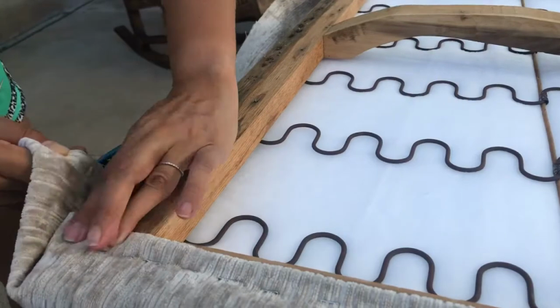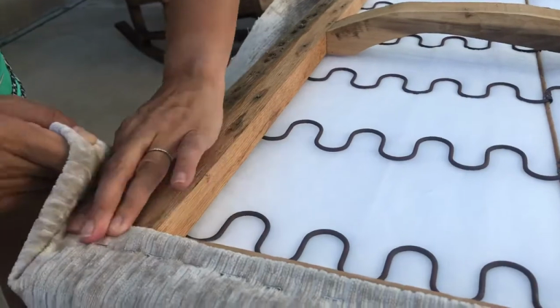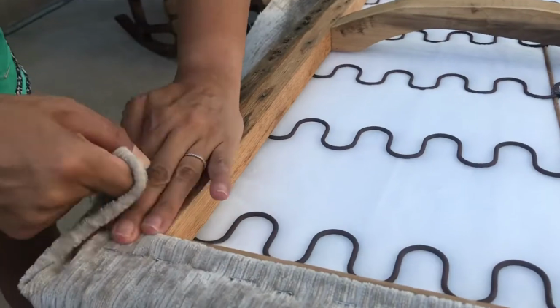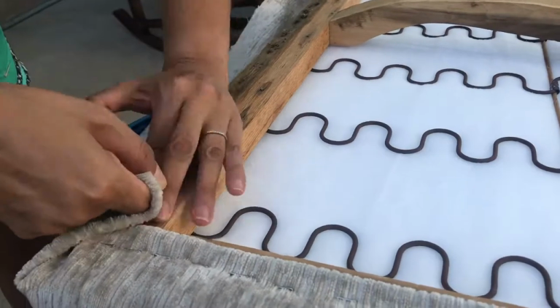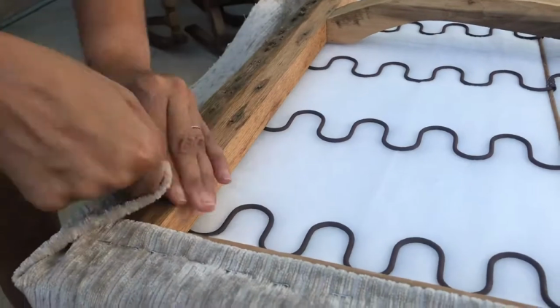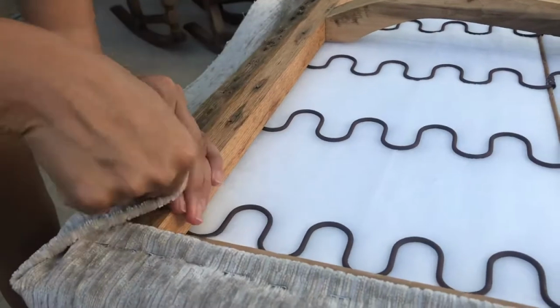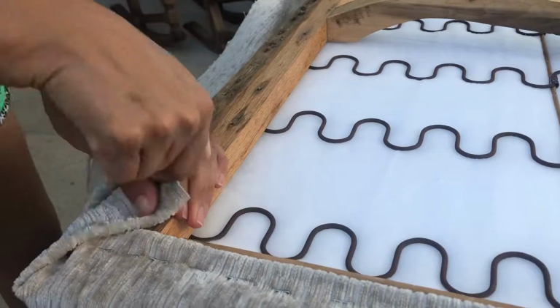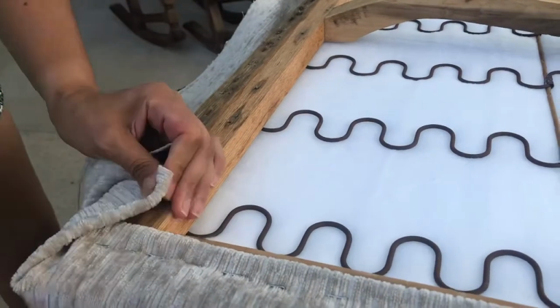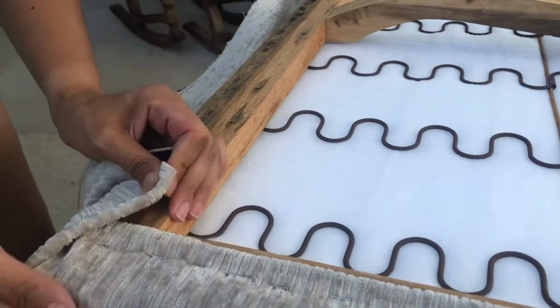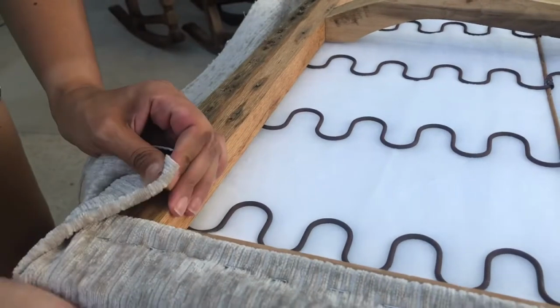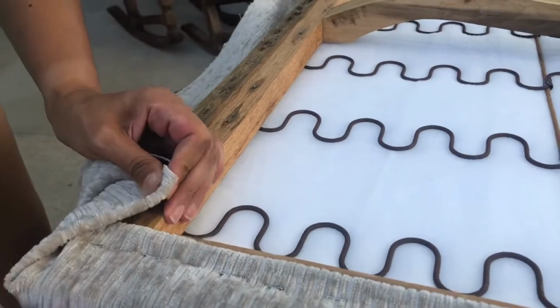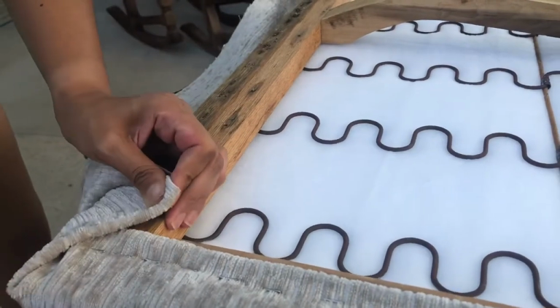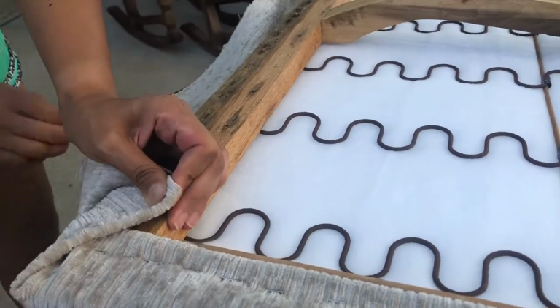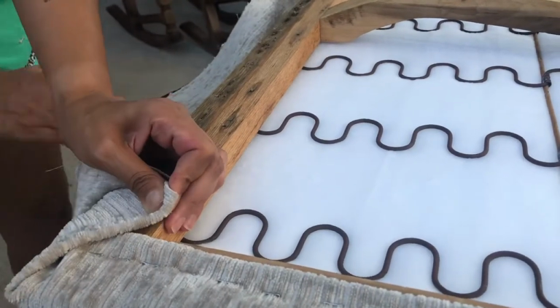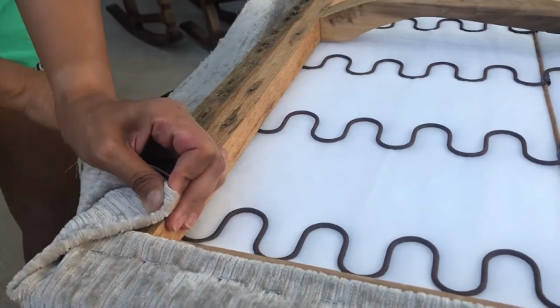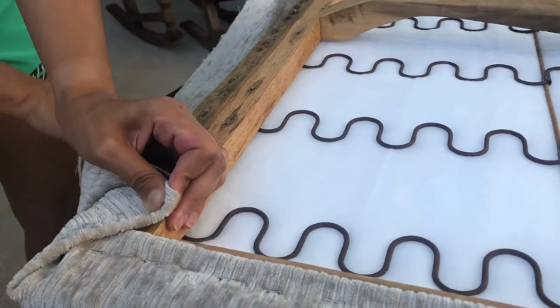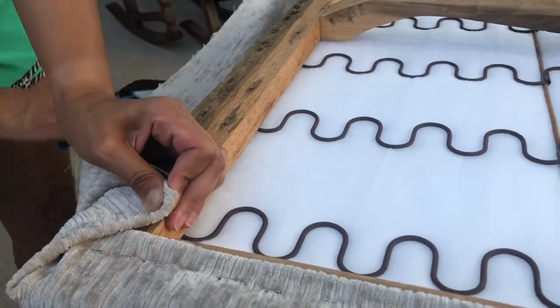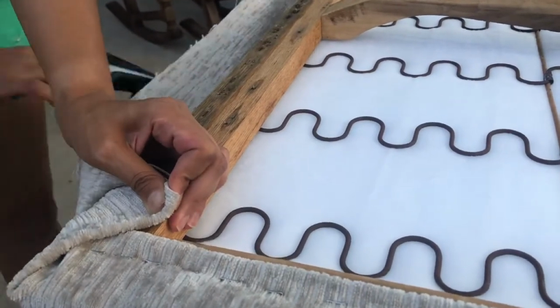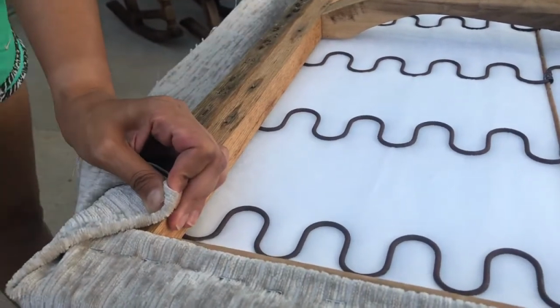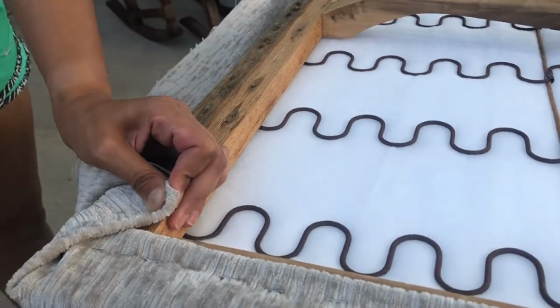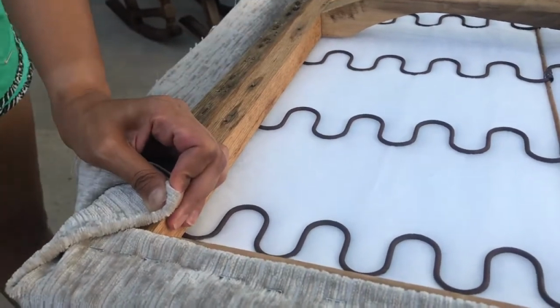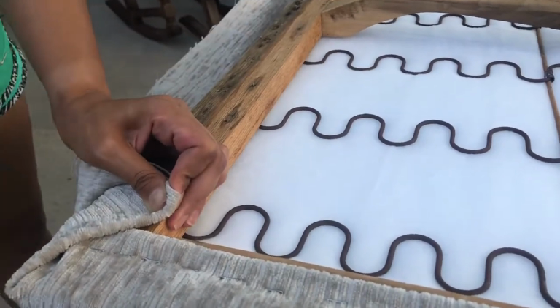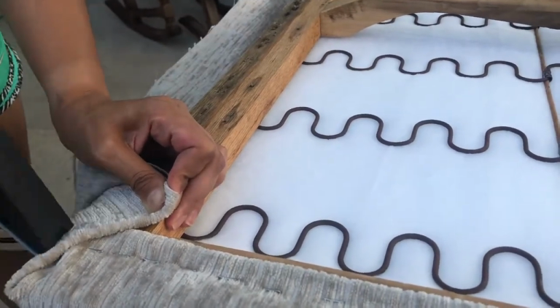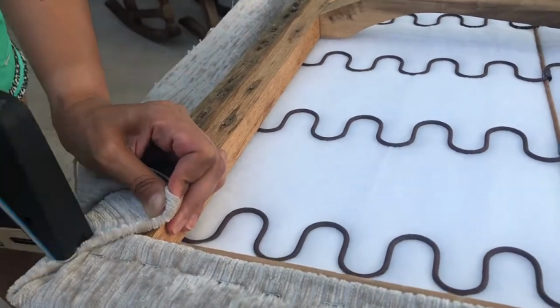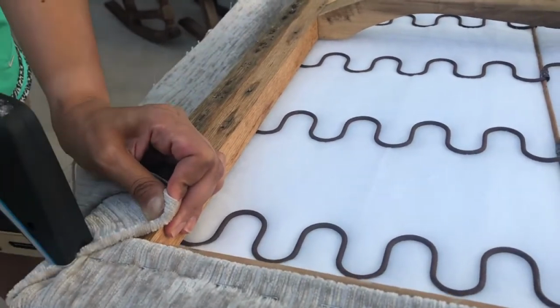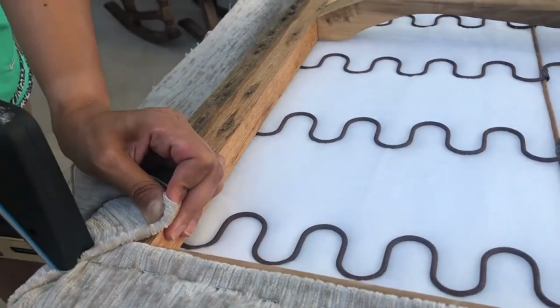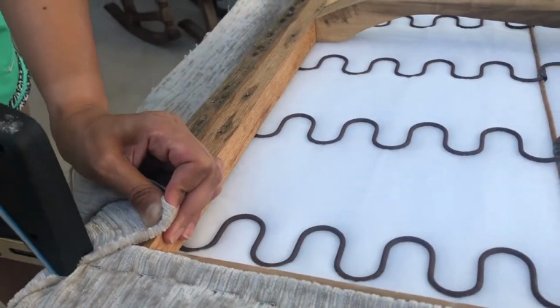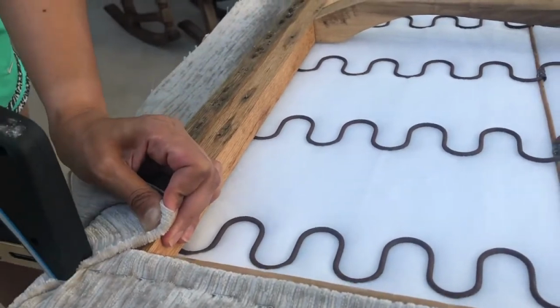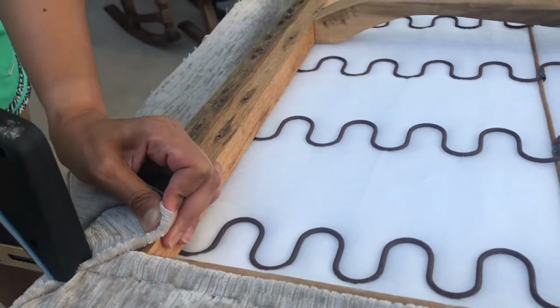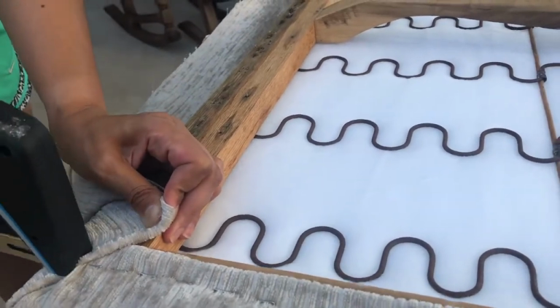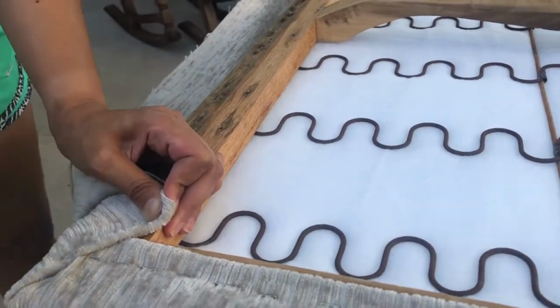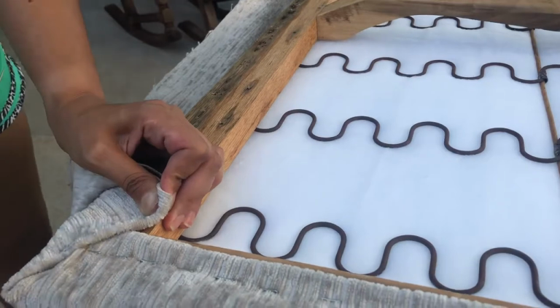As we get to the corners, you will see that I am tucking it in, folding it, and then stapling.